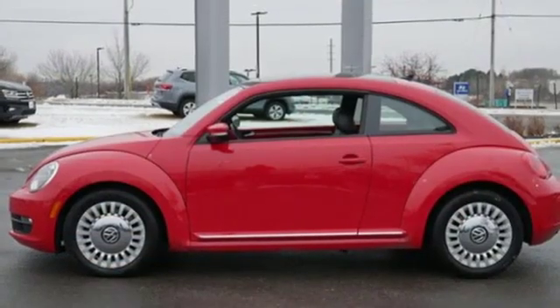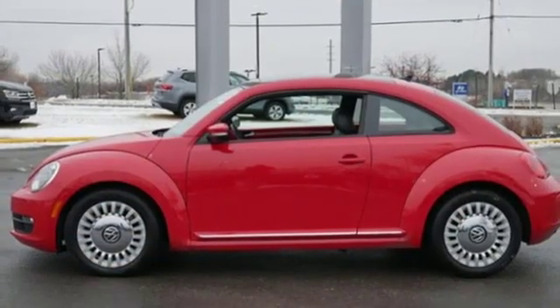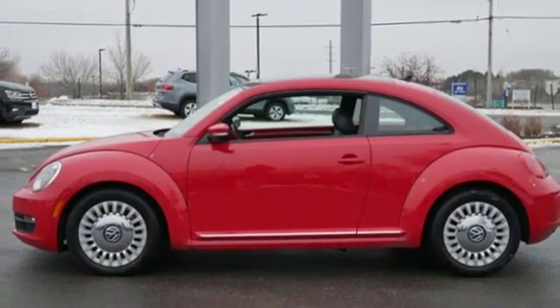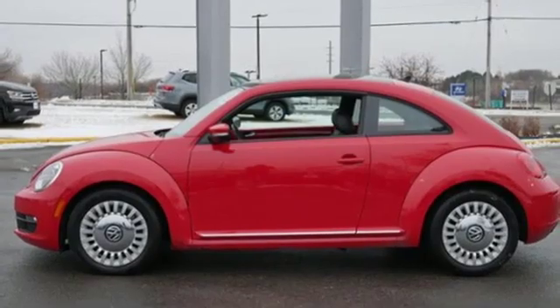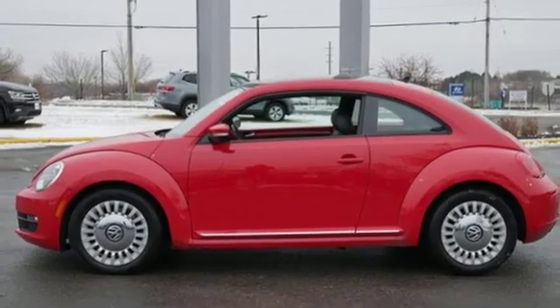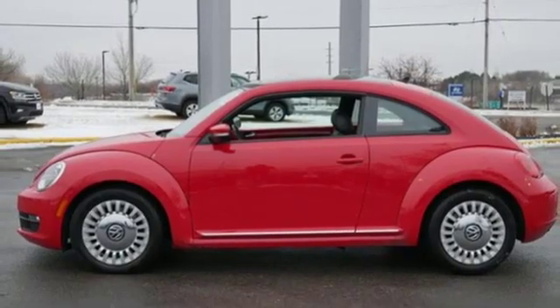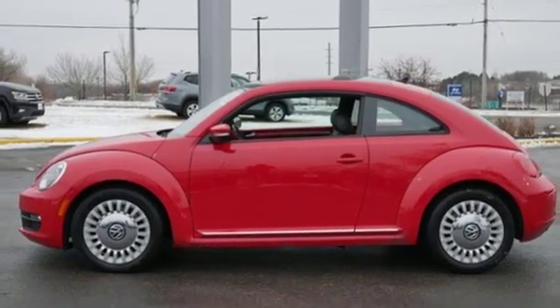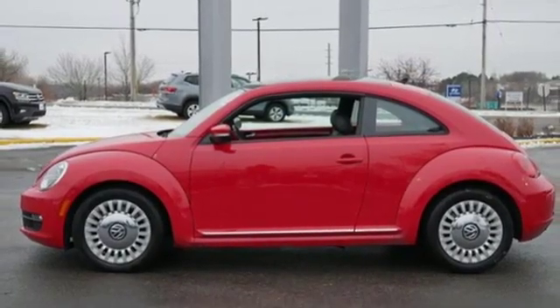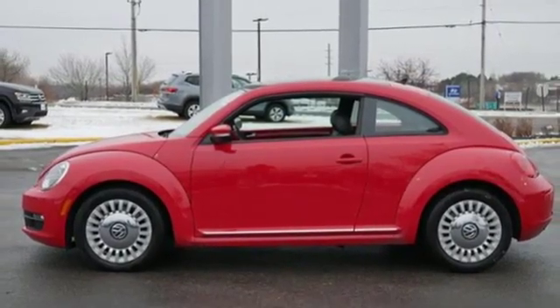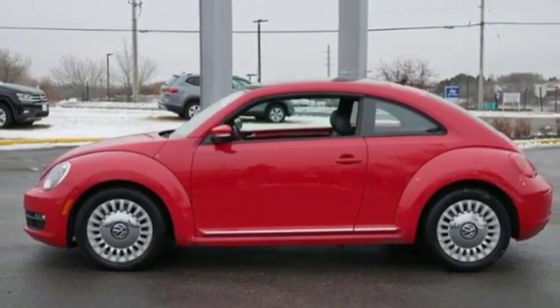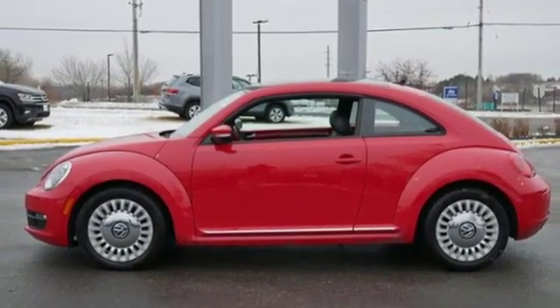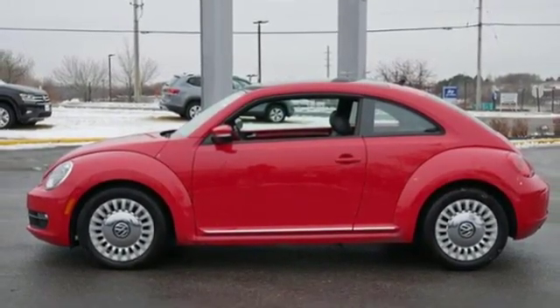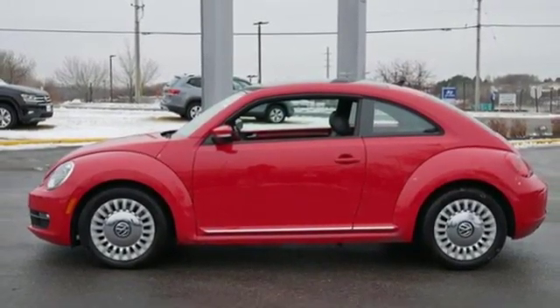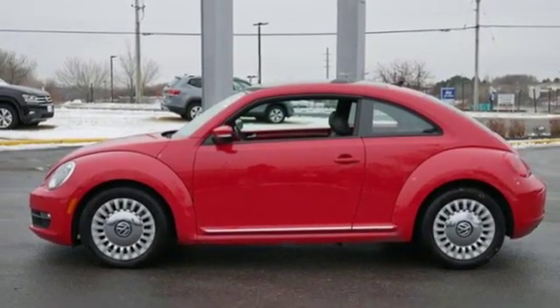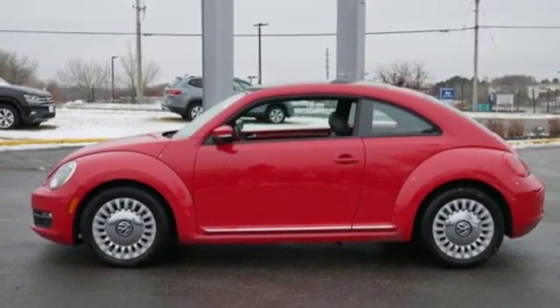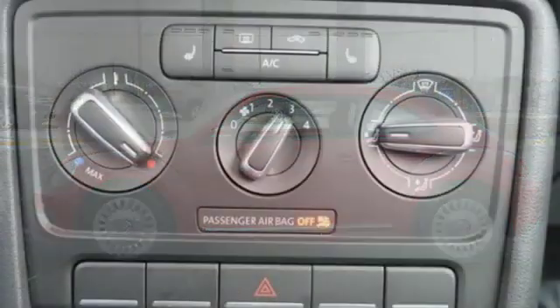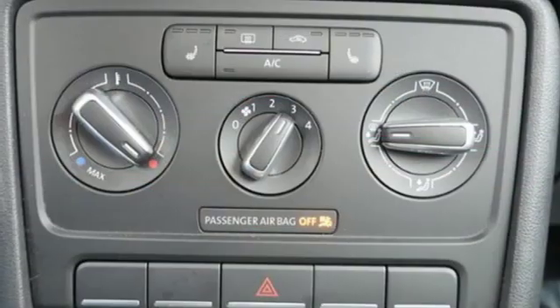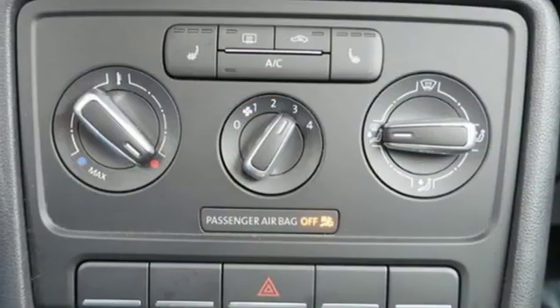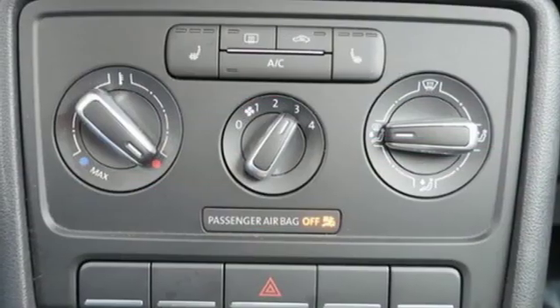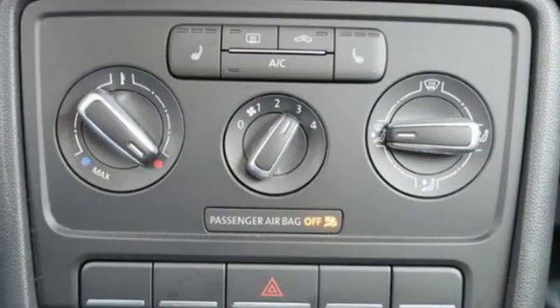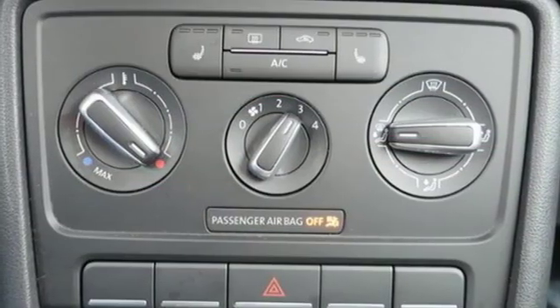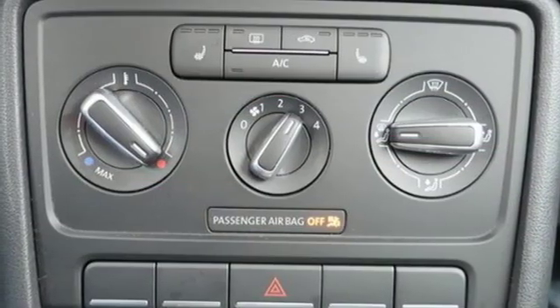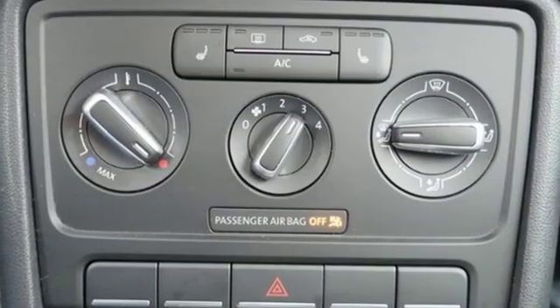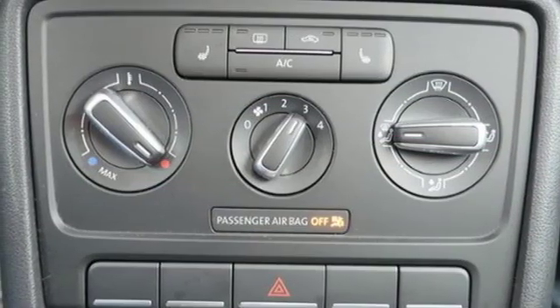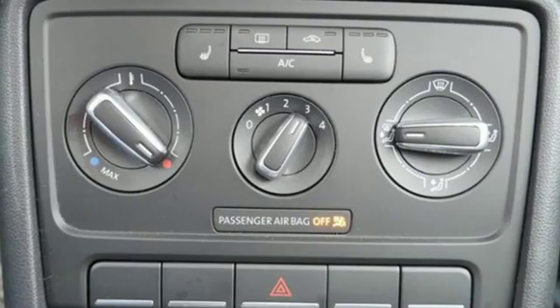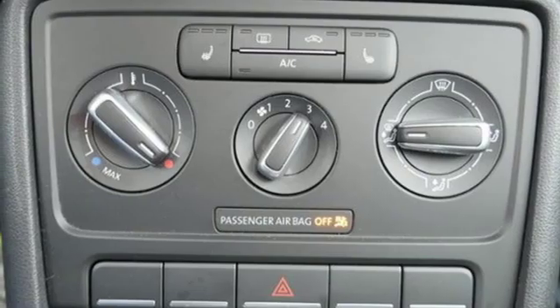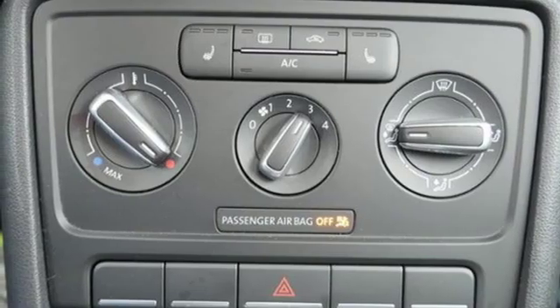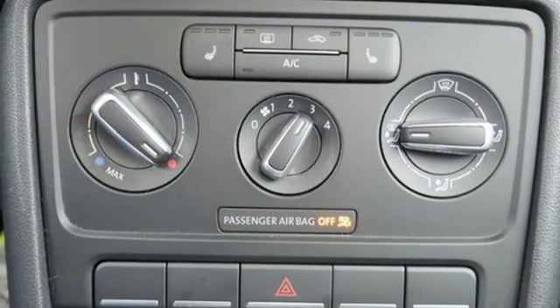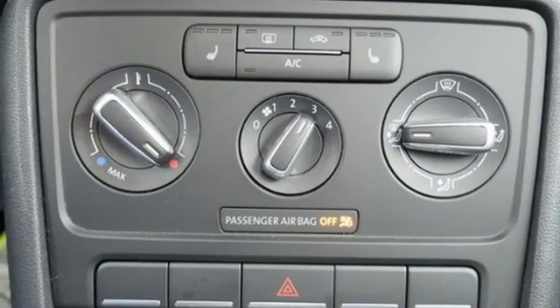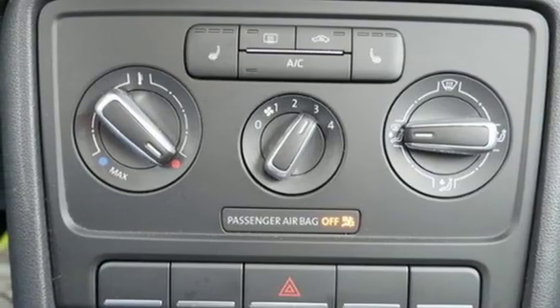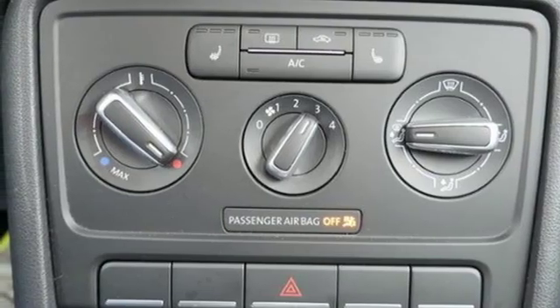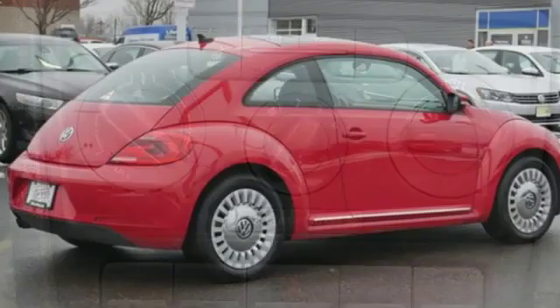Intercooled turbo inline four-cylinder engine, aluminum wheels, gas pressurized shocks, and power heated mirrors.